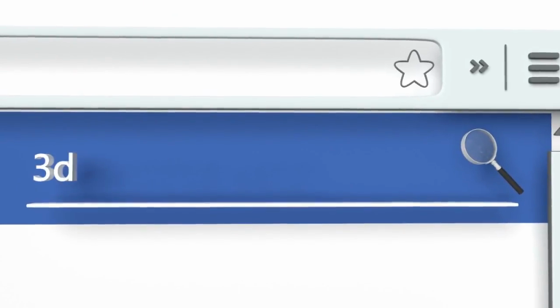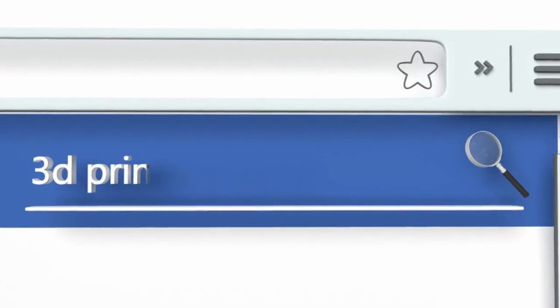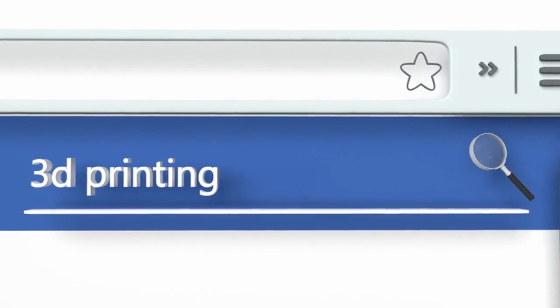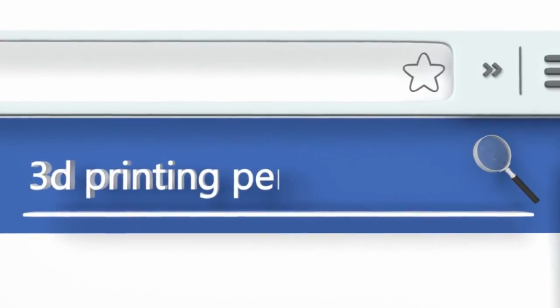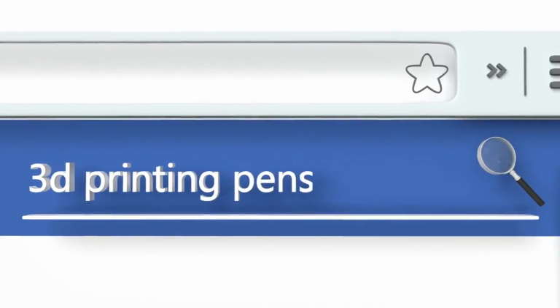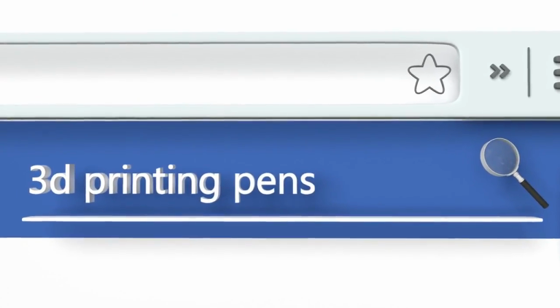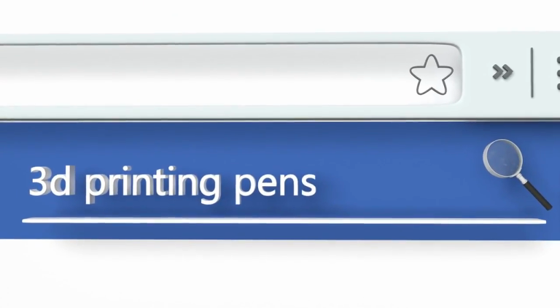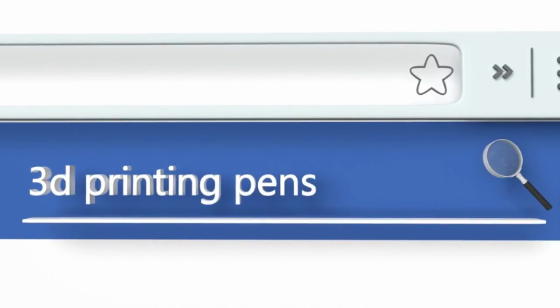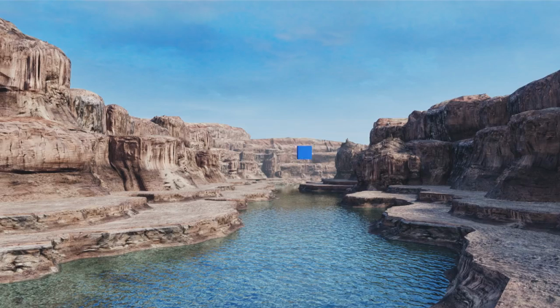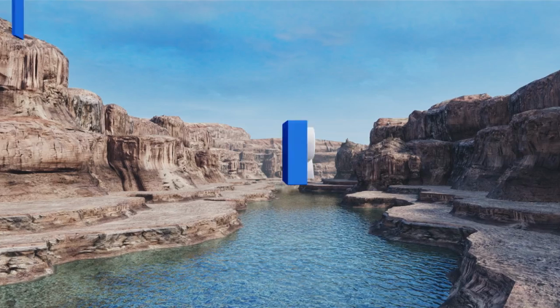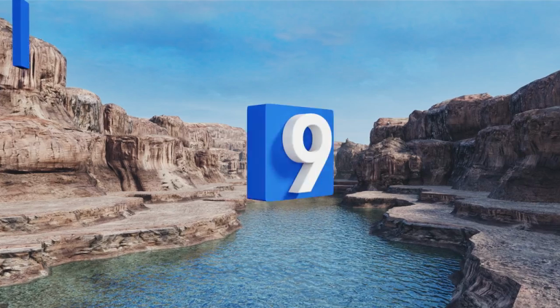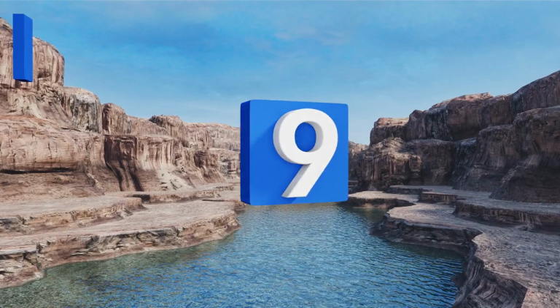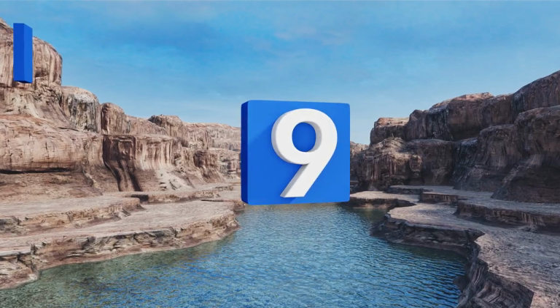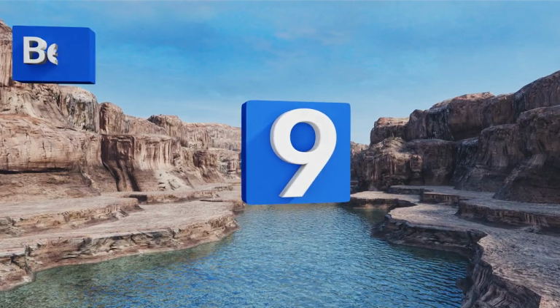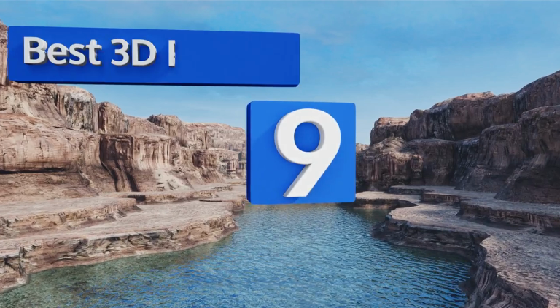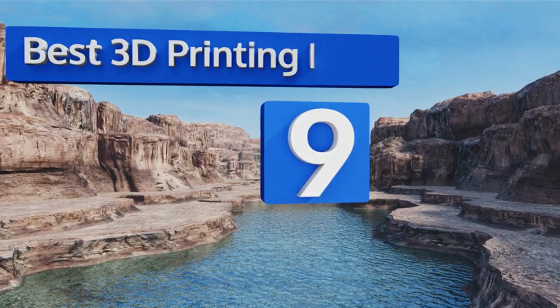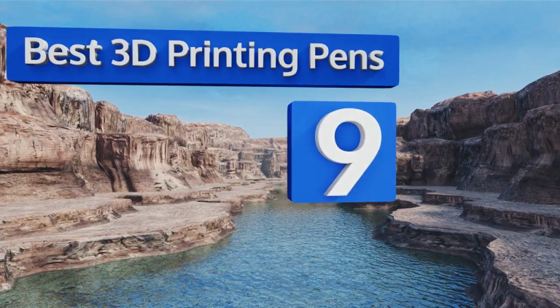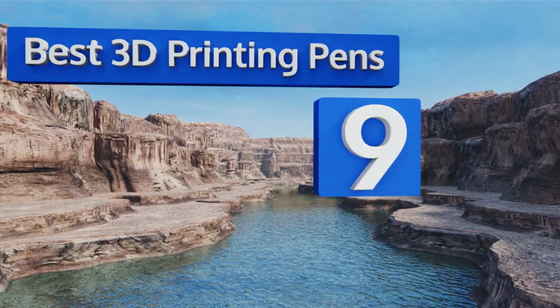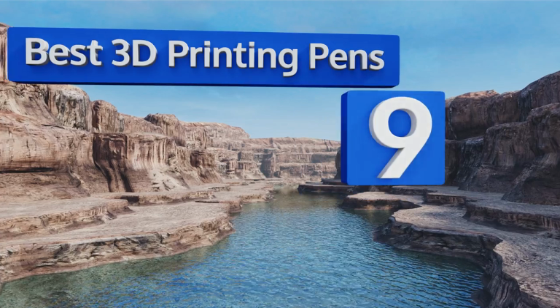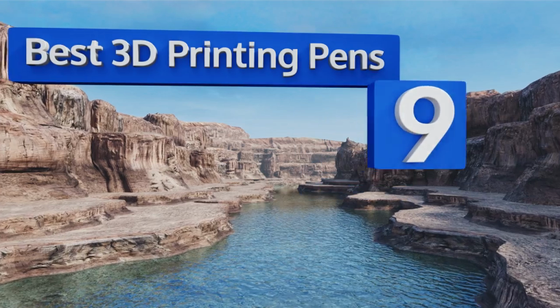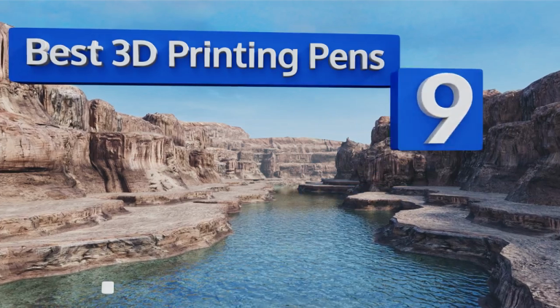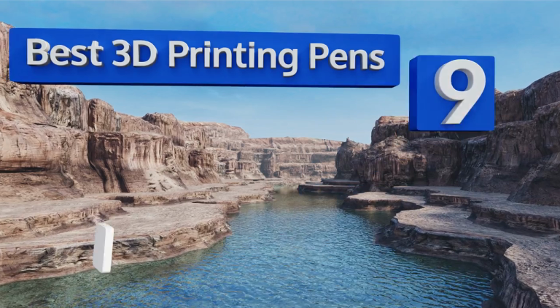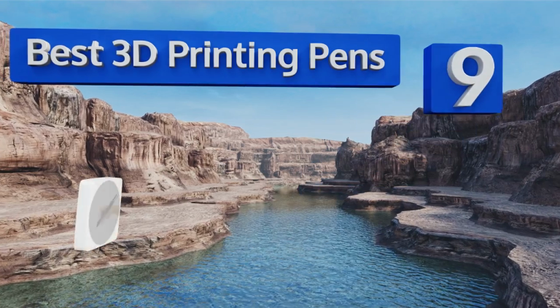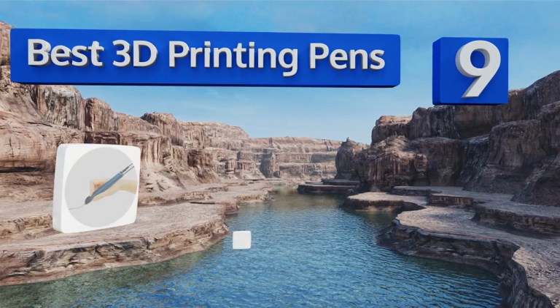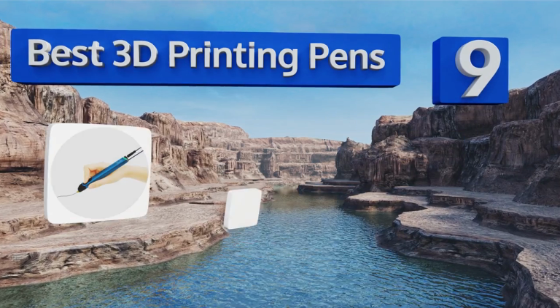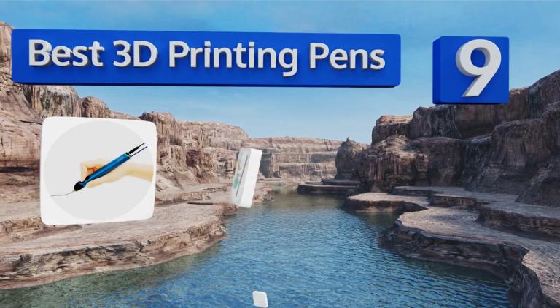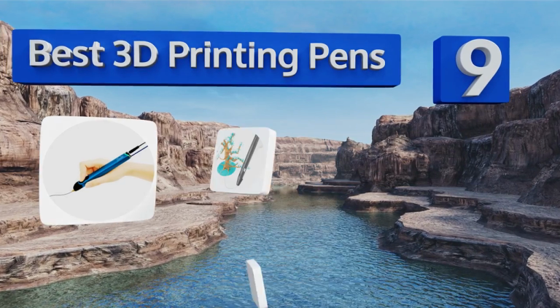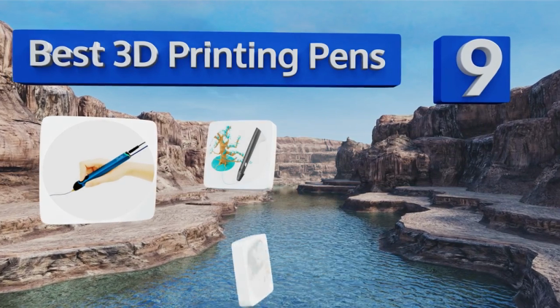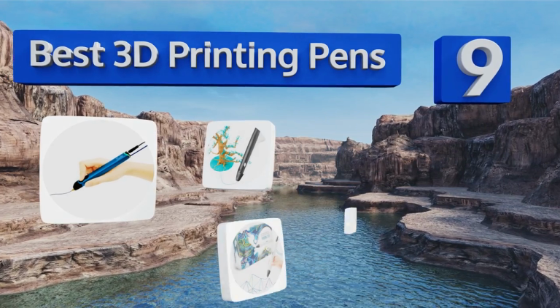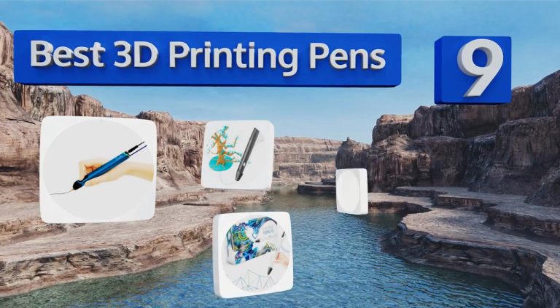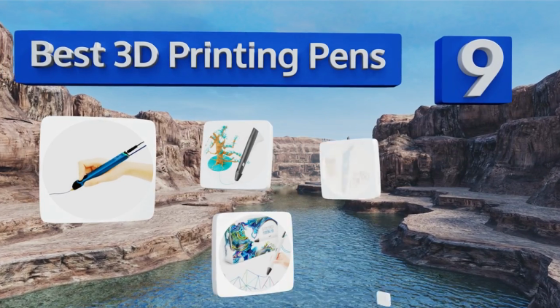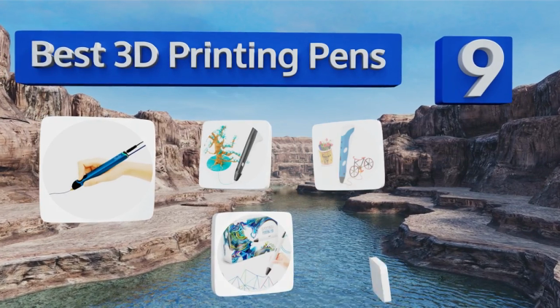EasyVid presents the nine best 3D printing pens. Let's get started with the list.